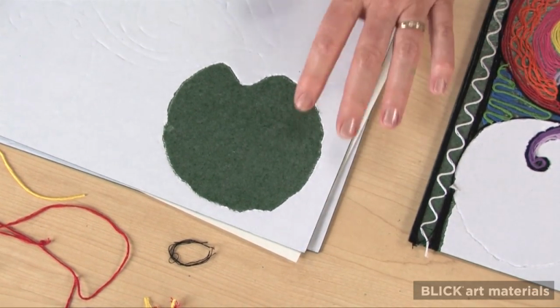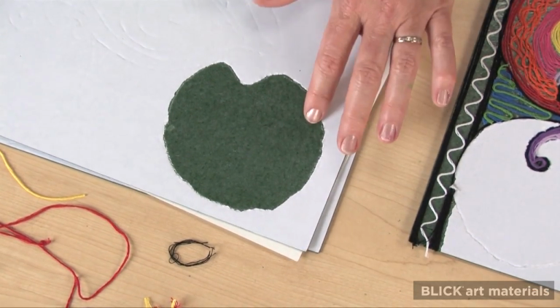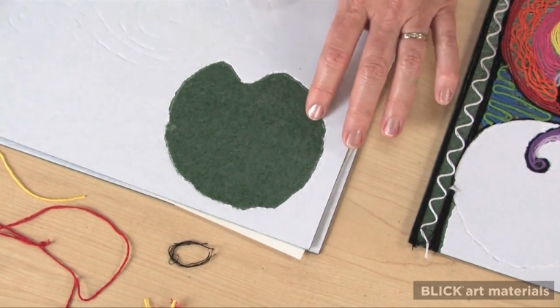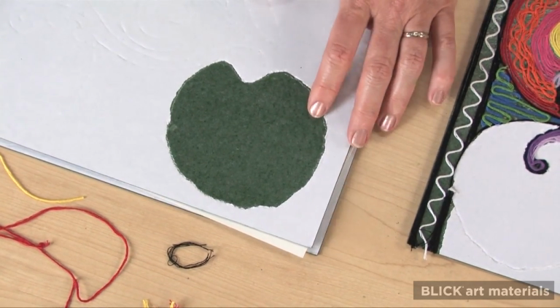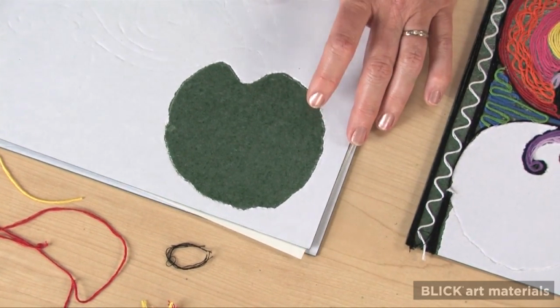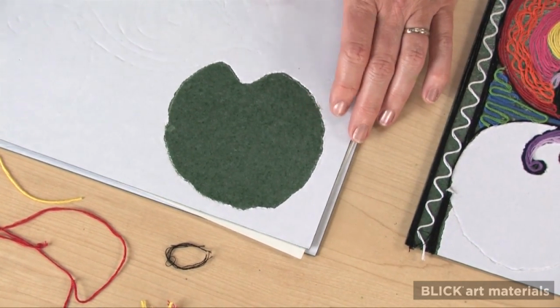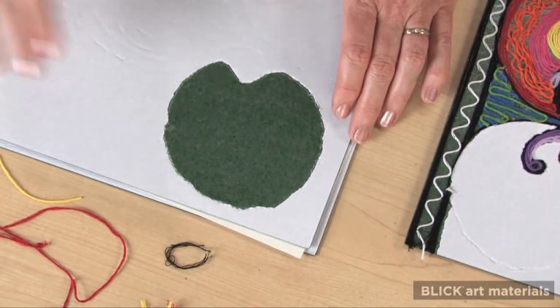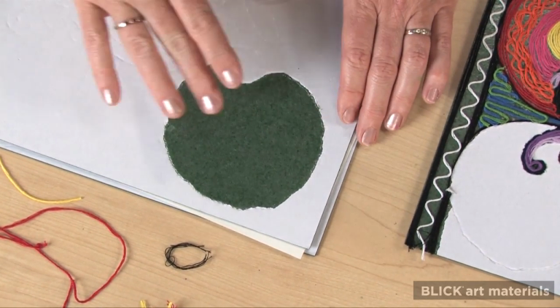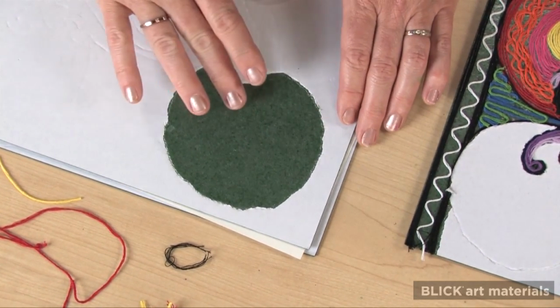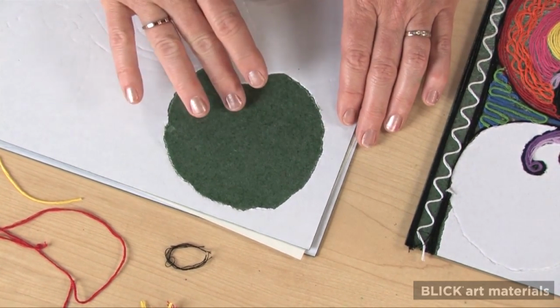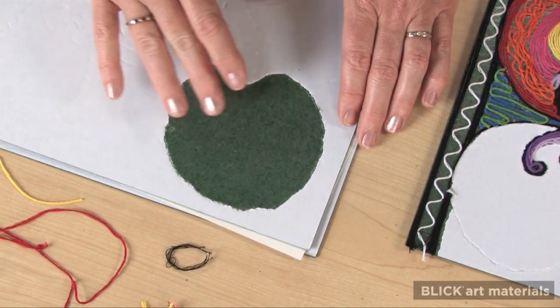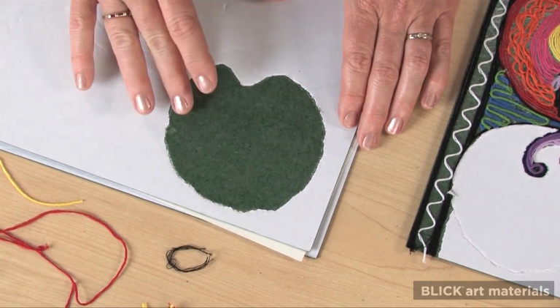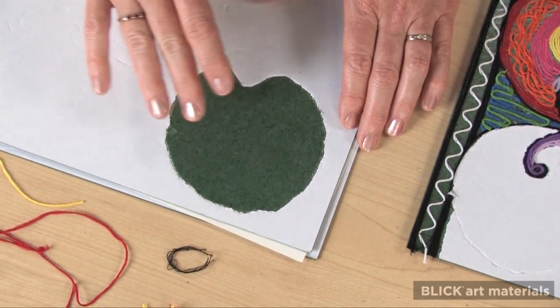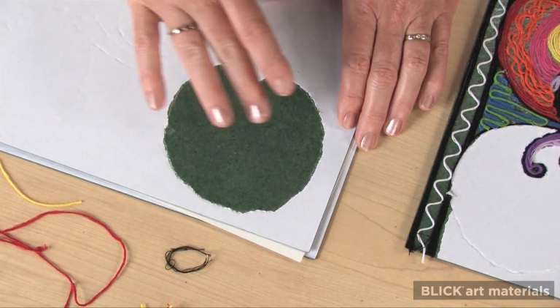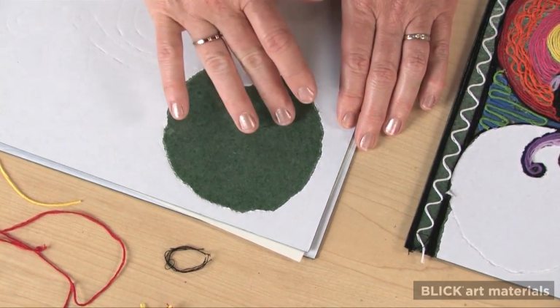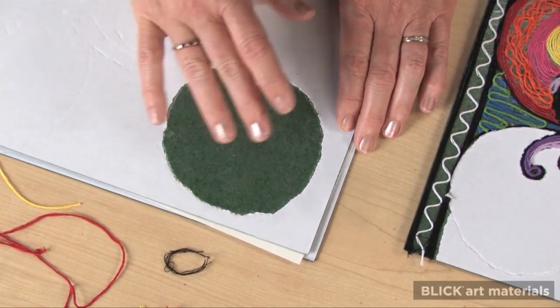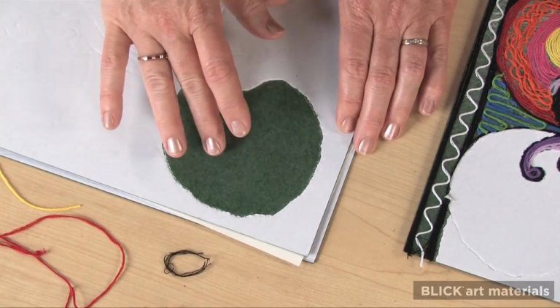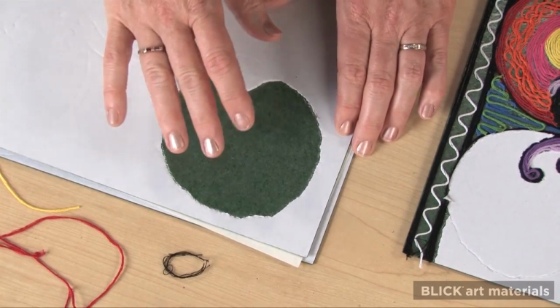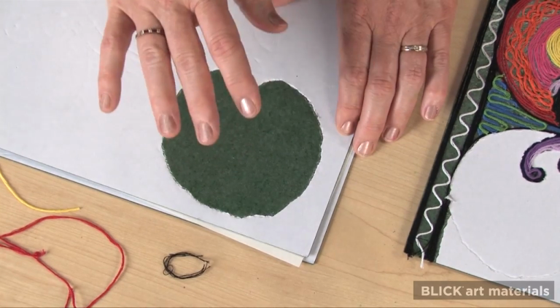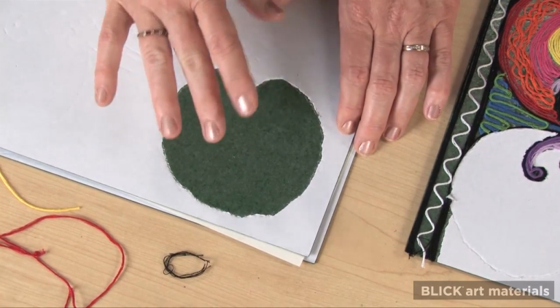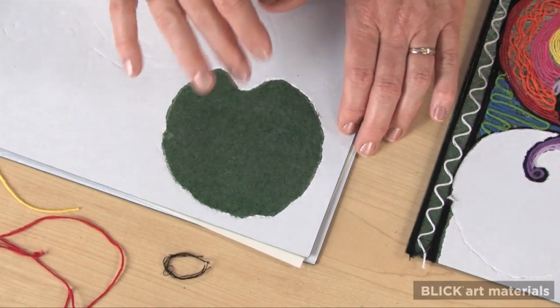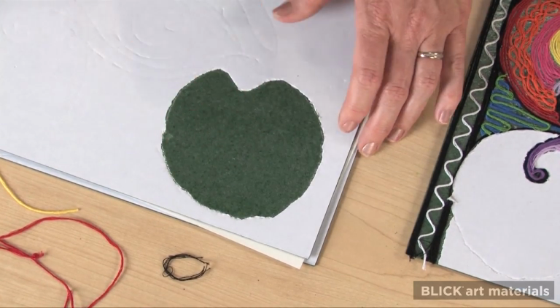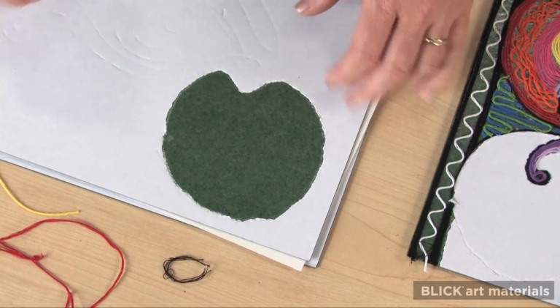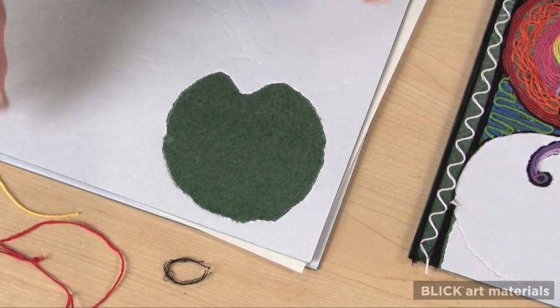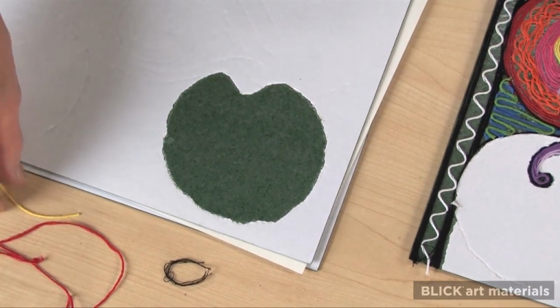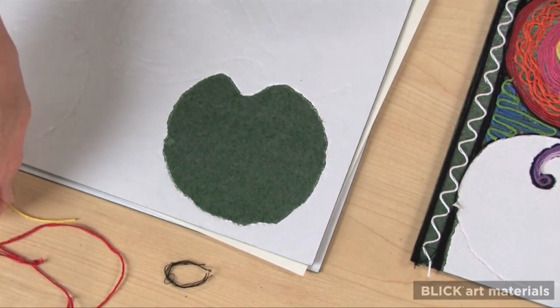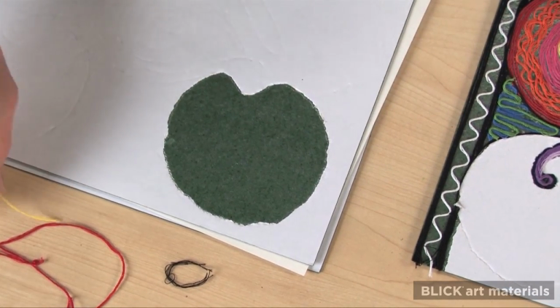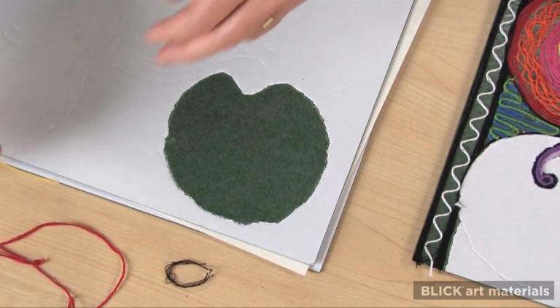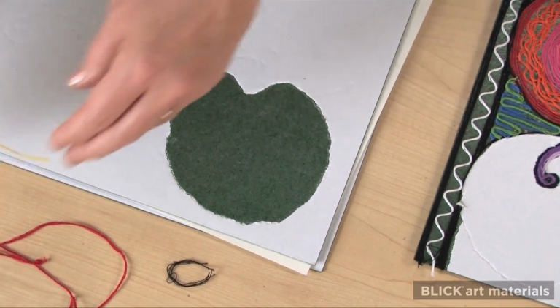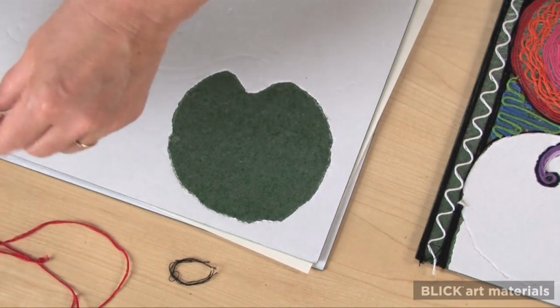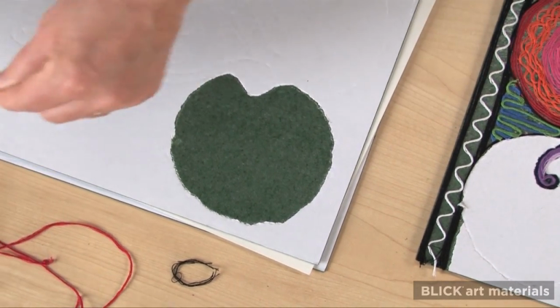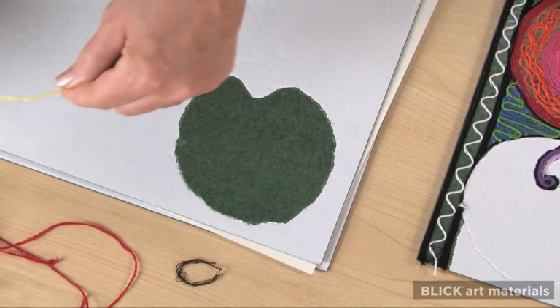The adhesive is exposed in just one area, so I can work here and keep the rest covered.